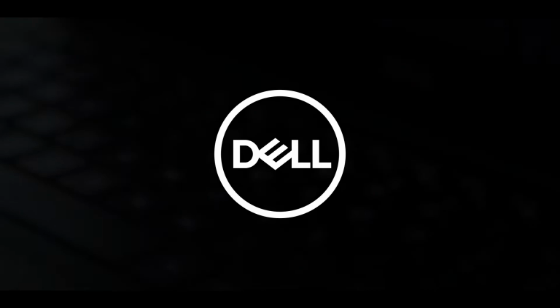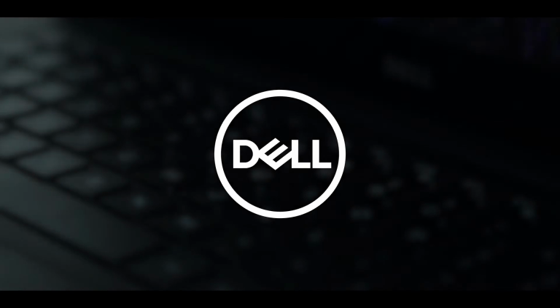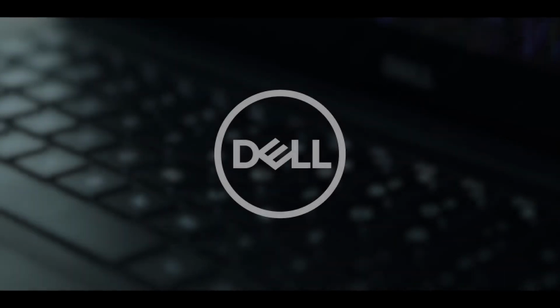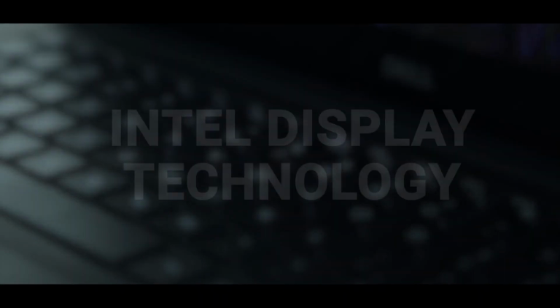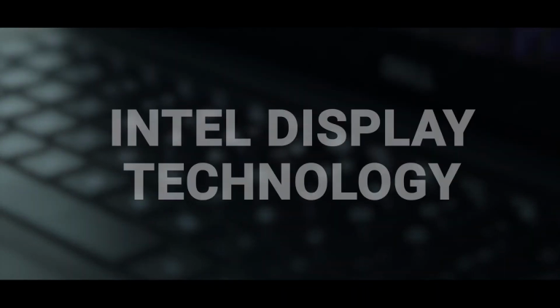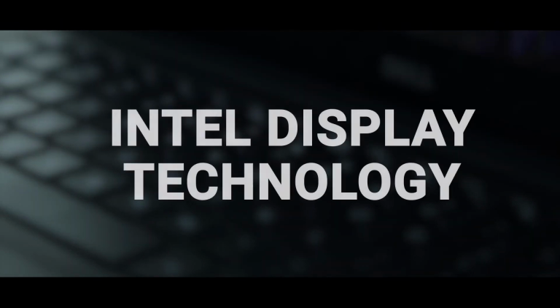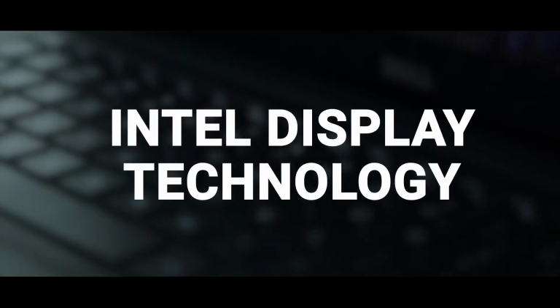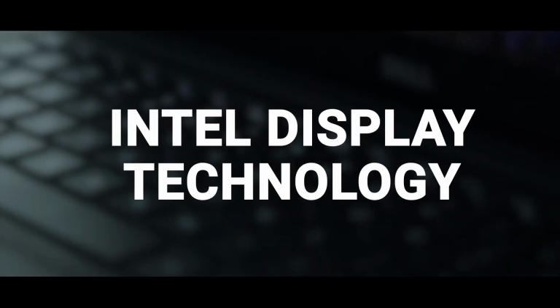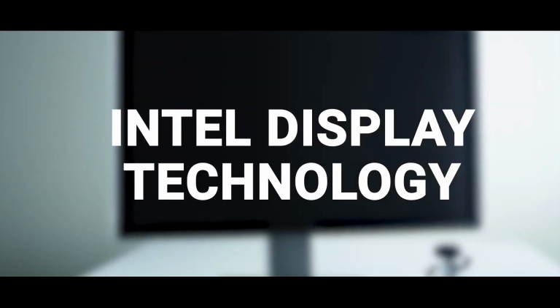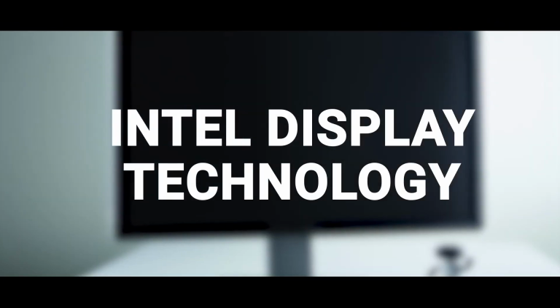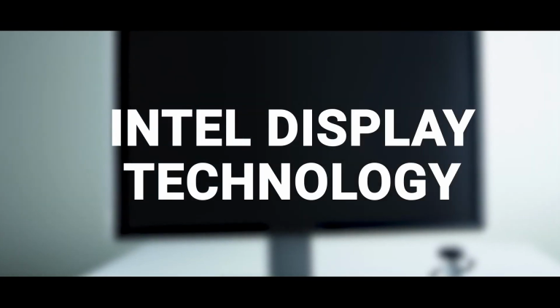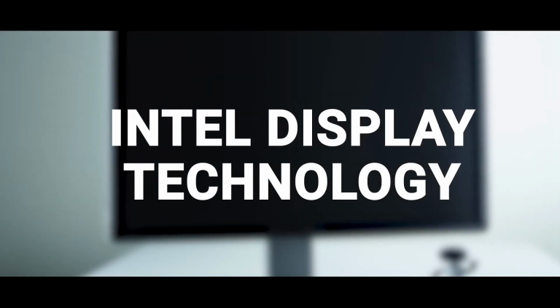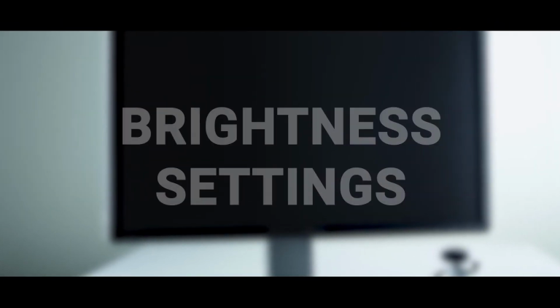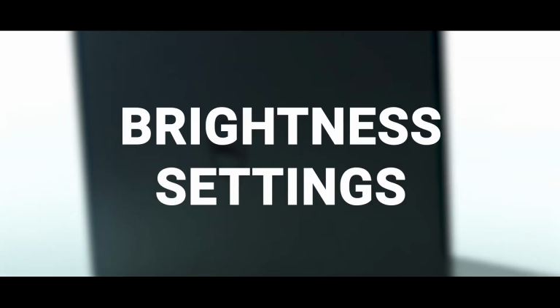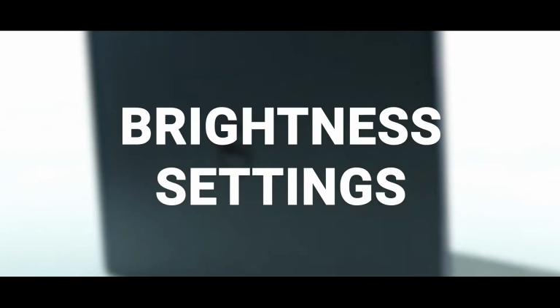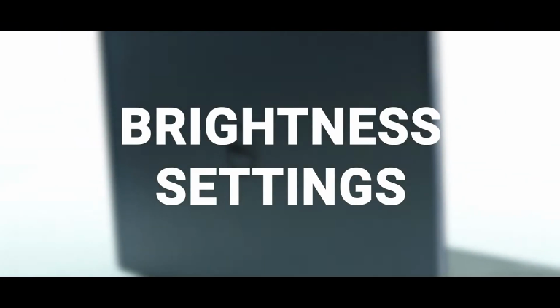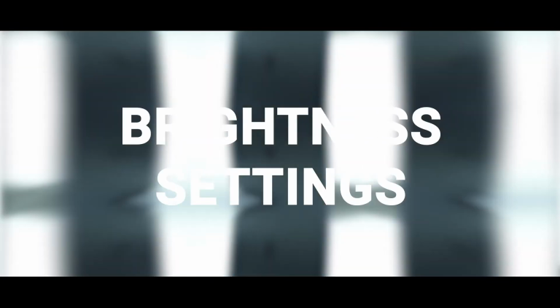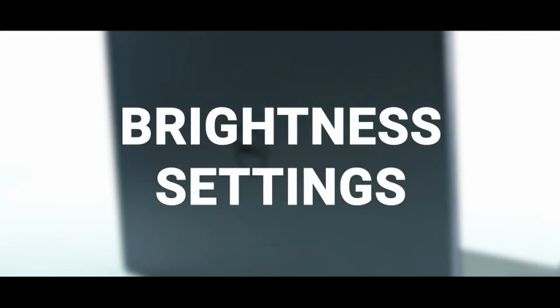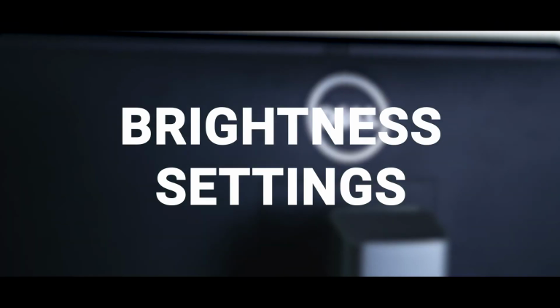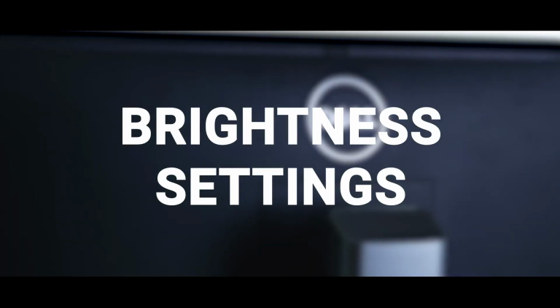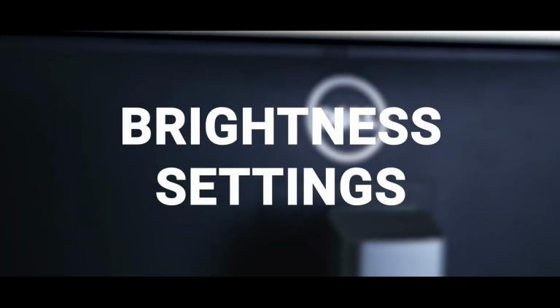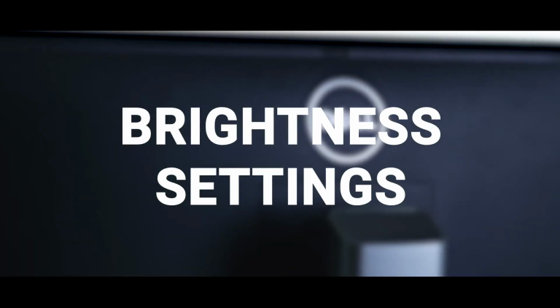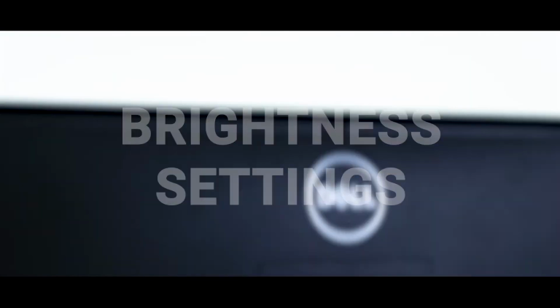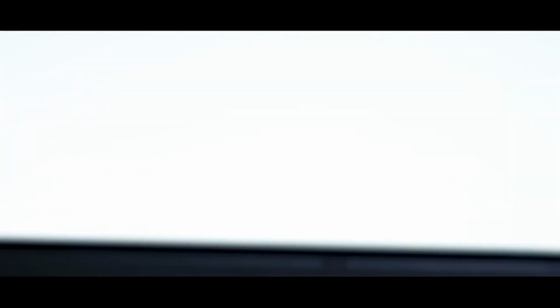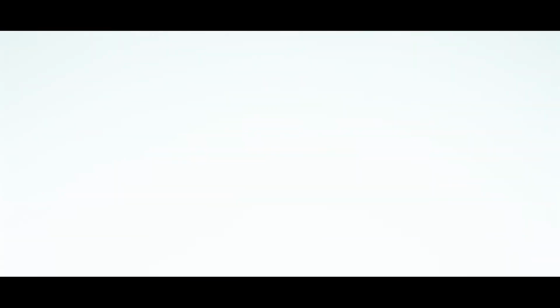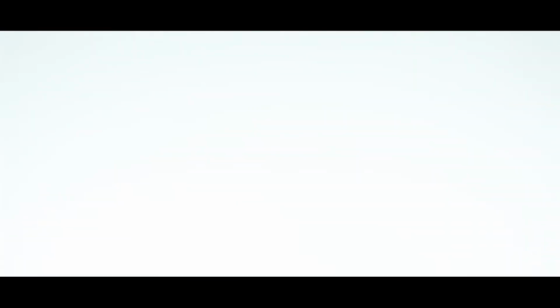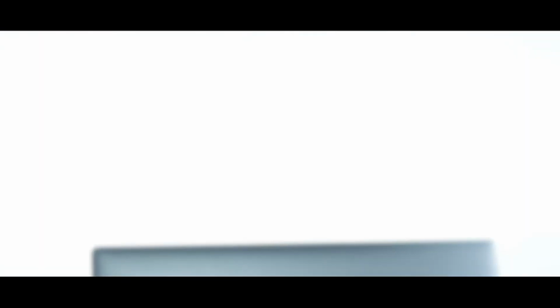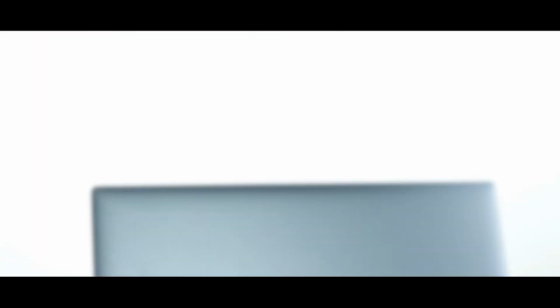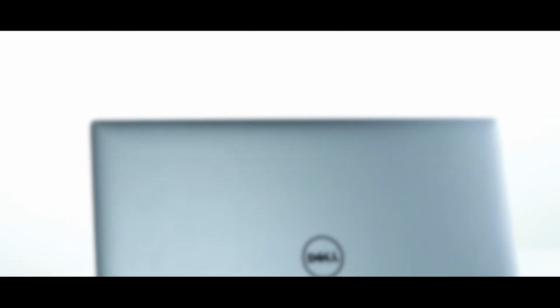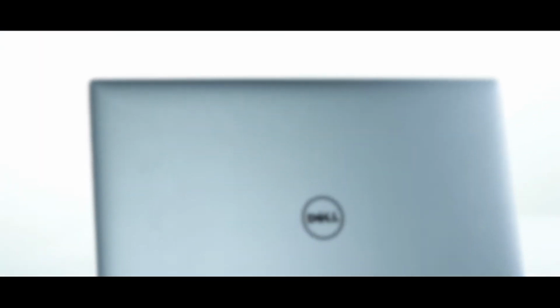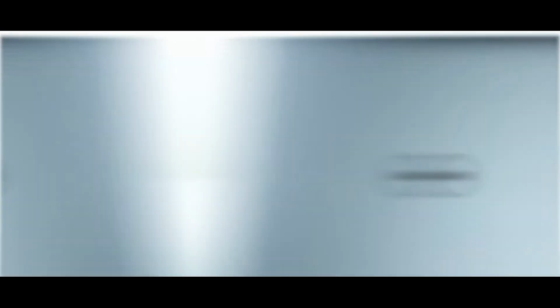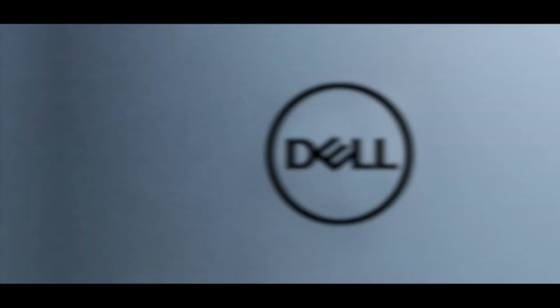If you have Intel's Display Power Saving Technology enabled on your system, here's how to resolve issues with the screen brightness constantly changing.